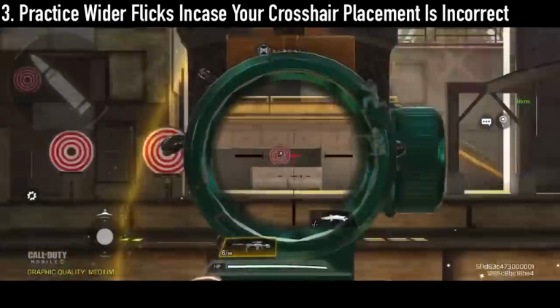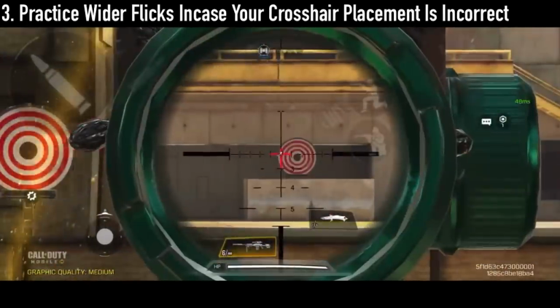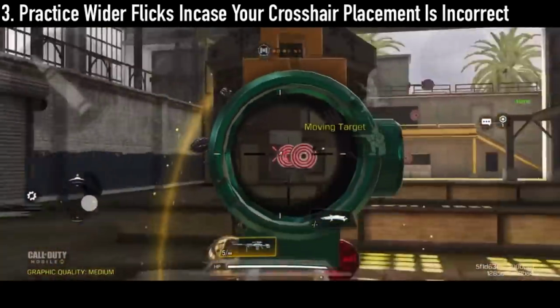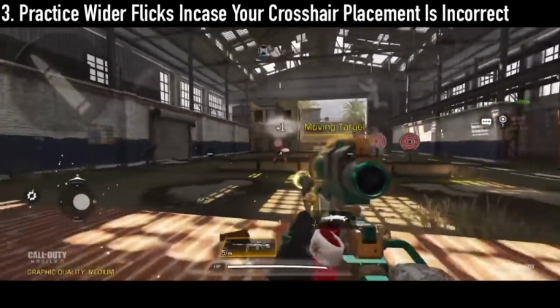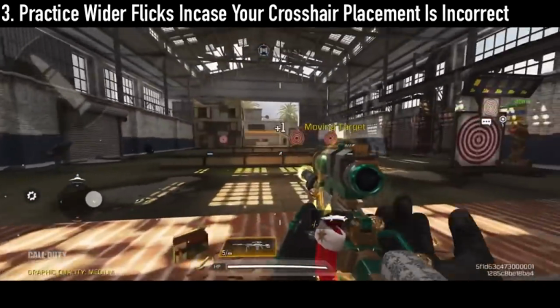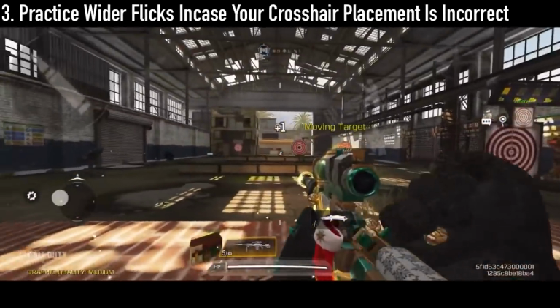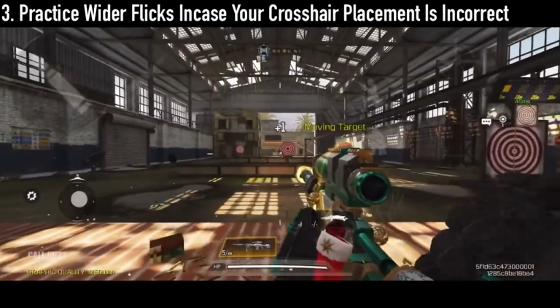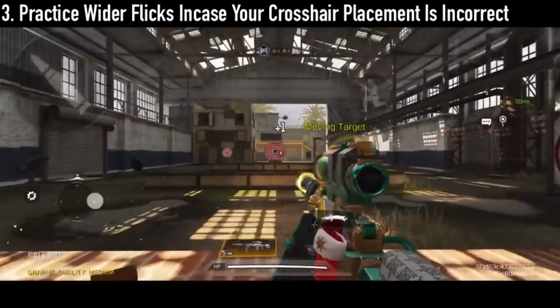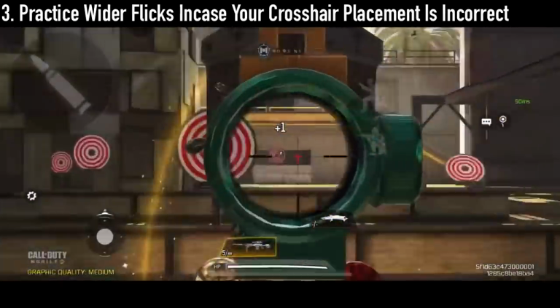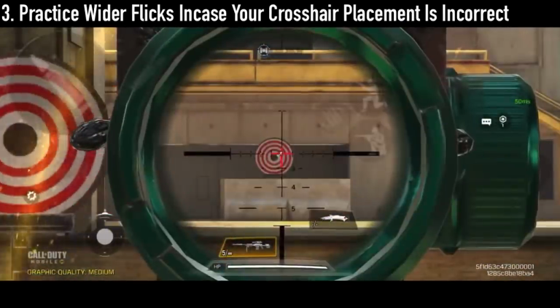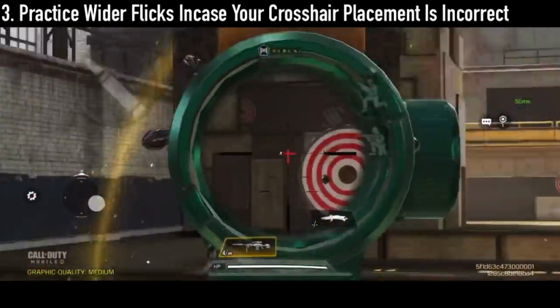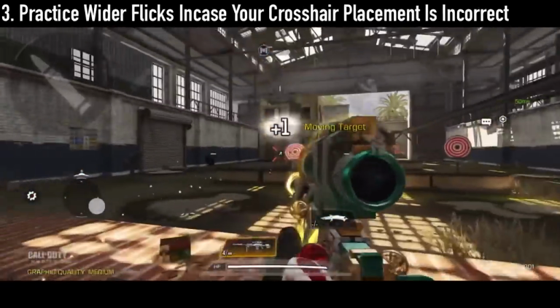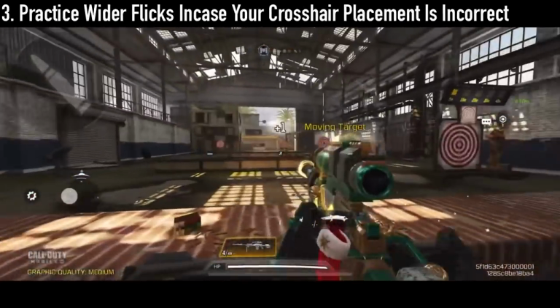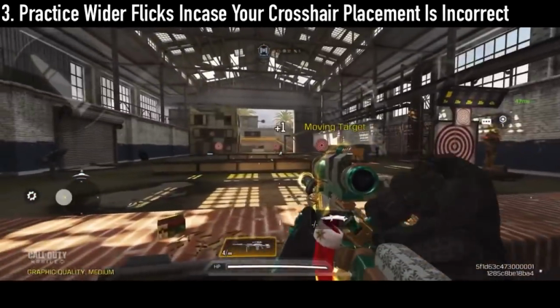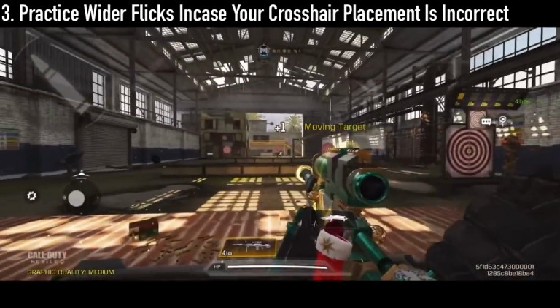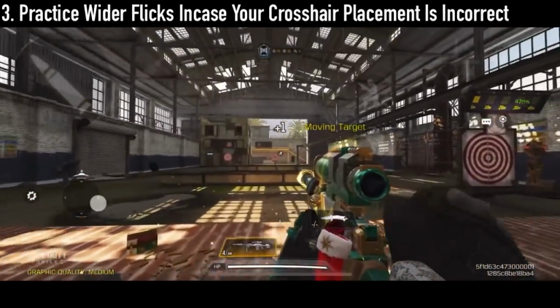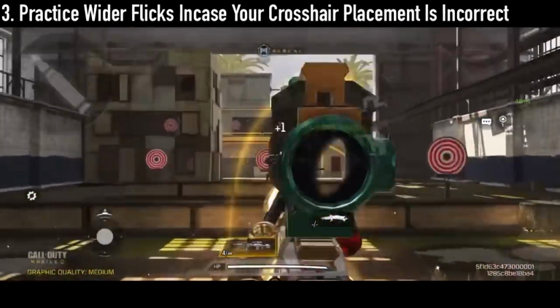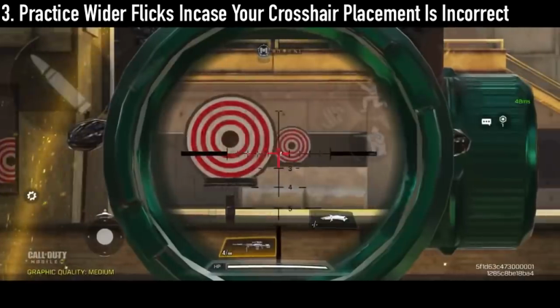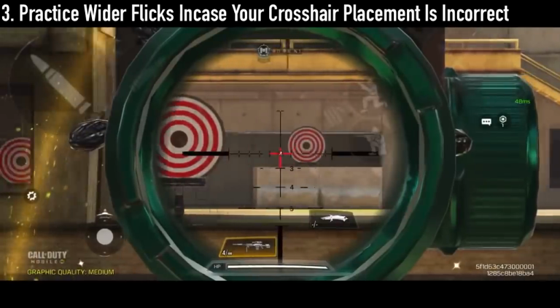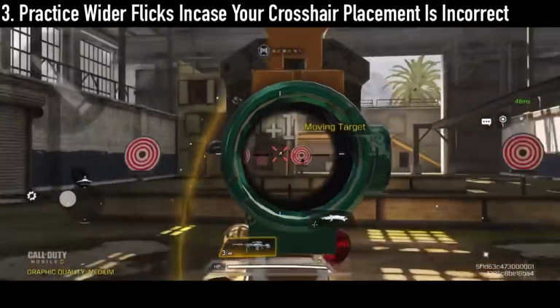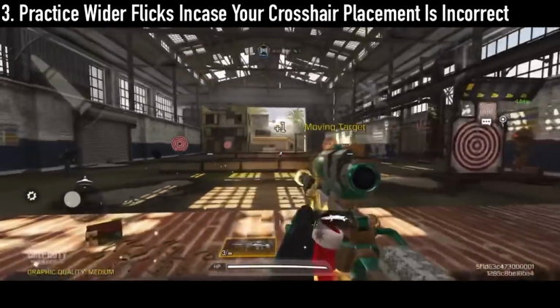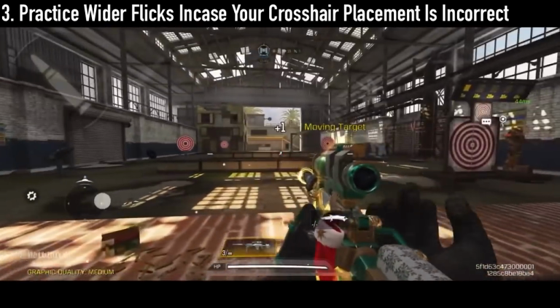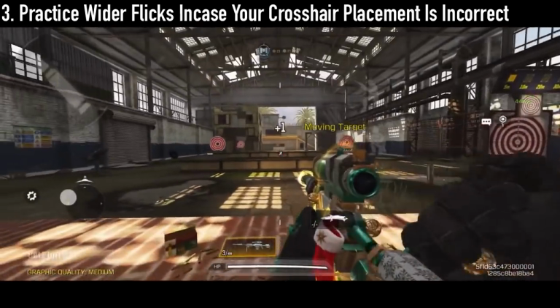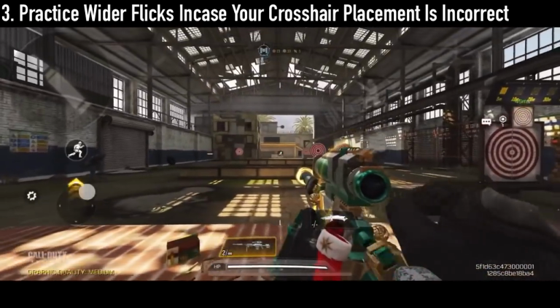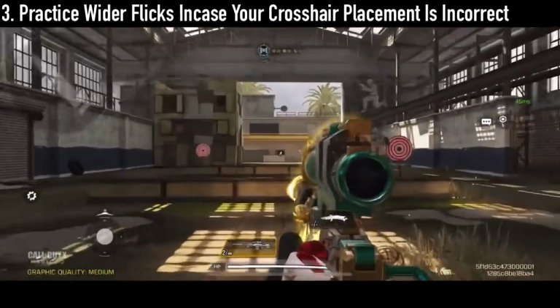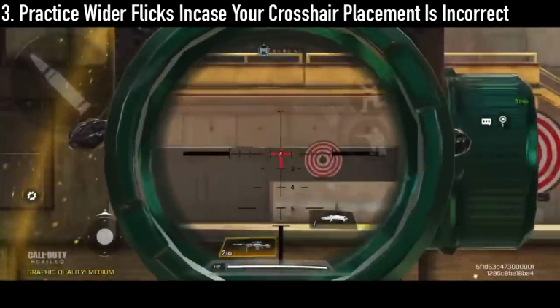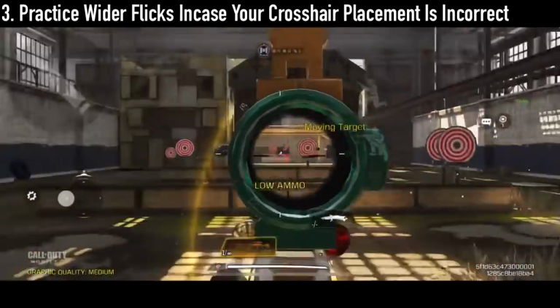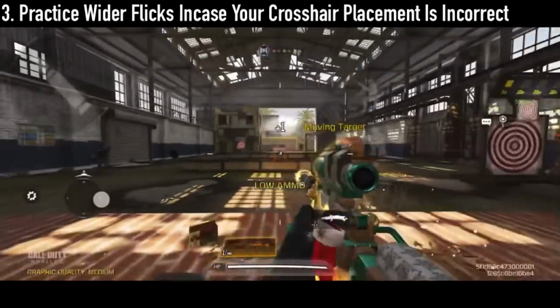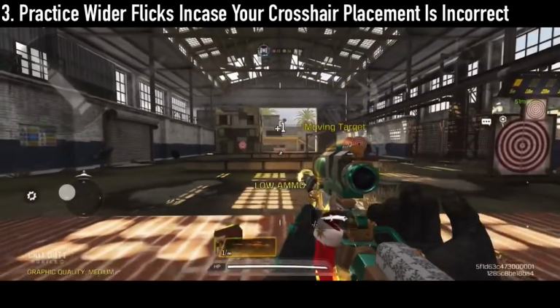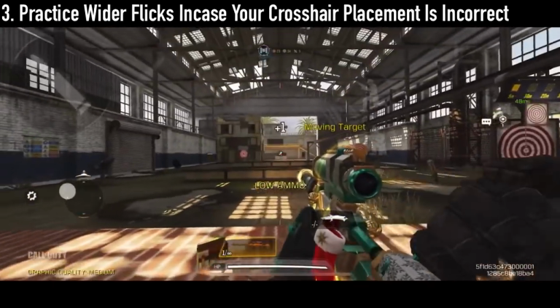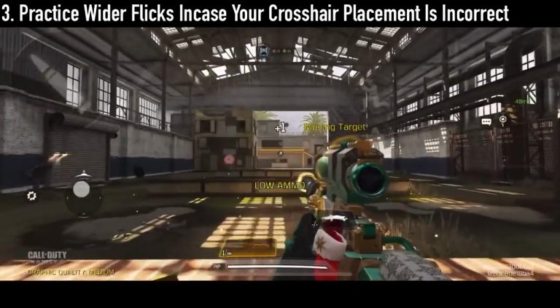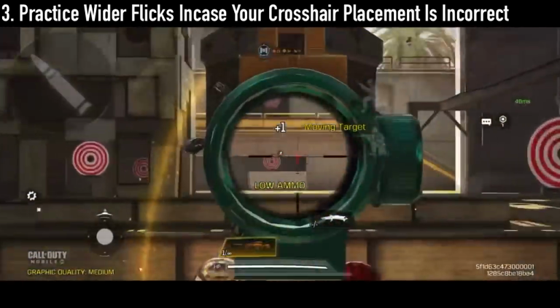It's very difficult to have 100% crosshair accuracy, so practicing flicks will help you in those situations where your crosshair is likely off.